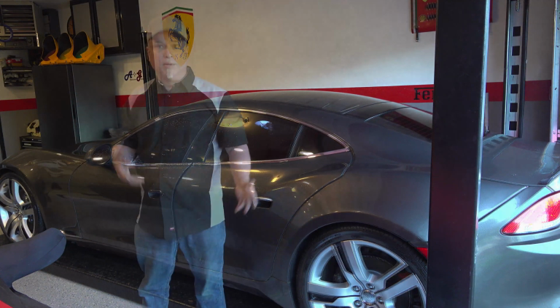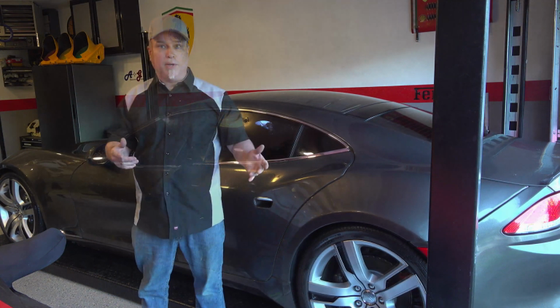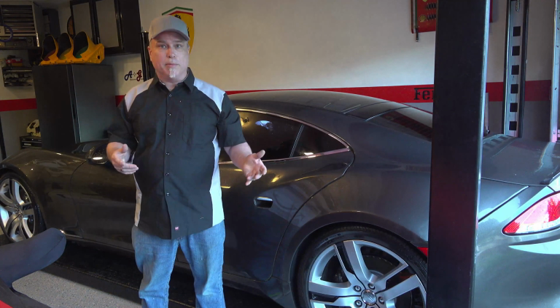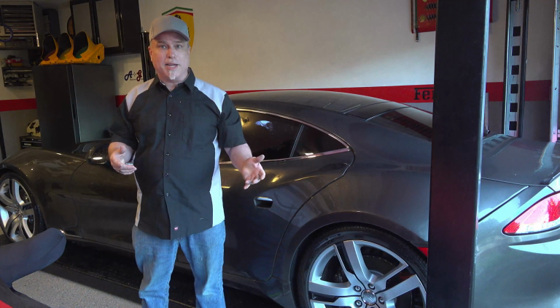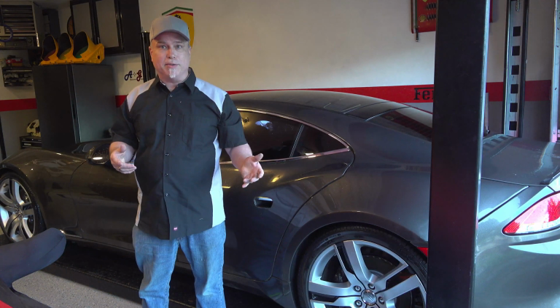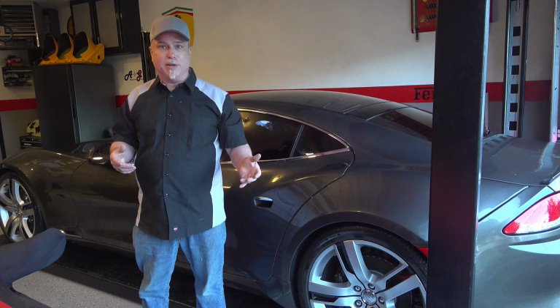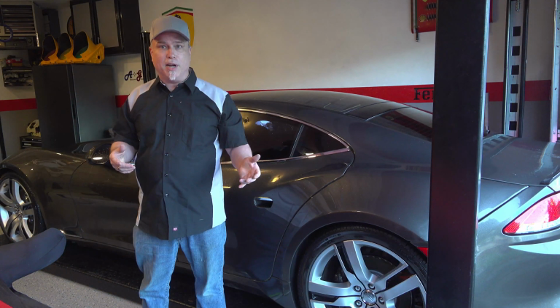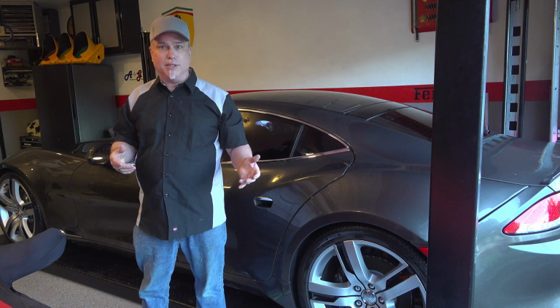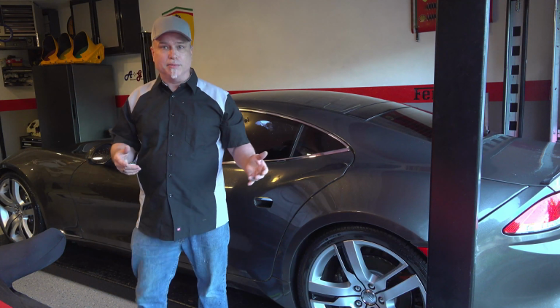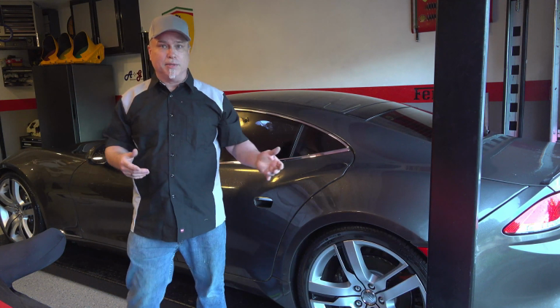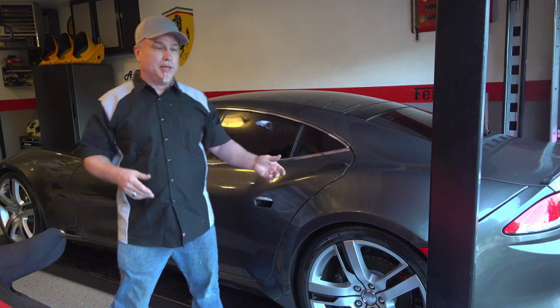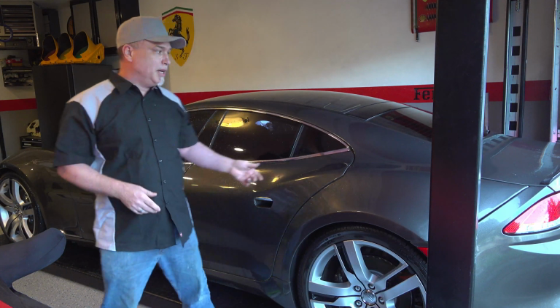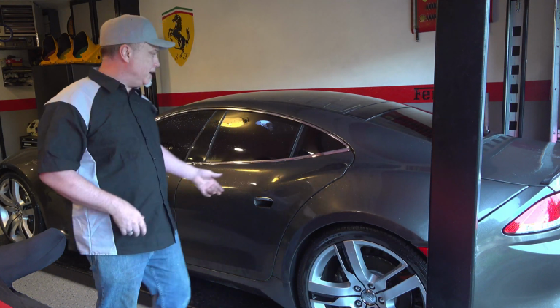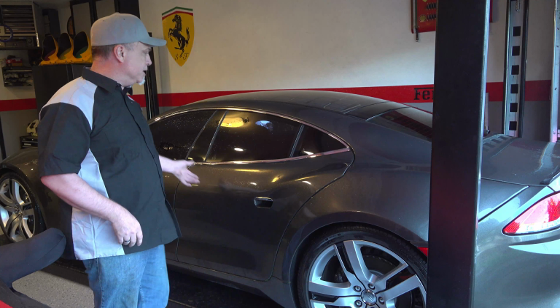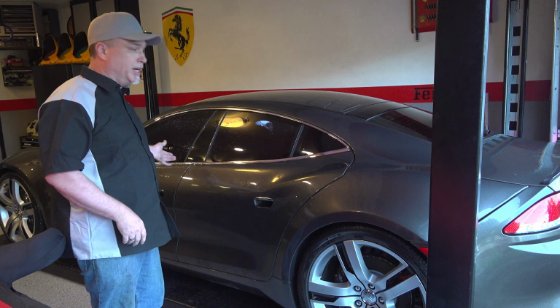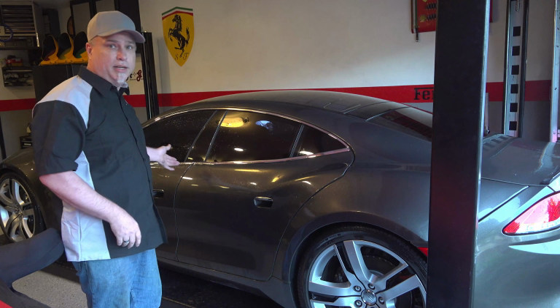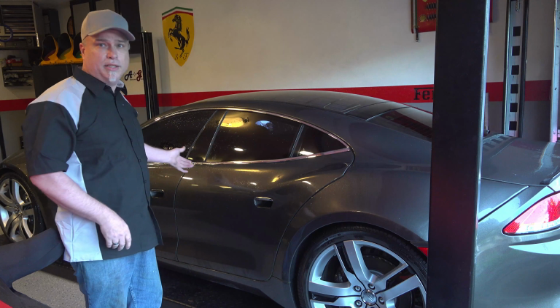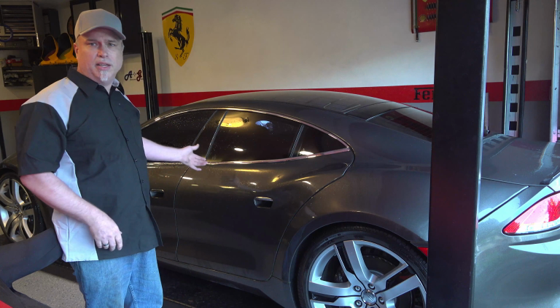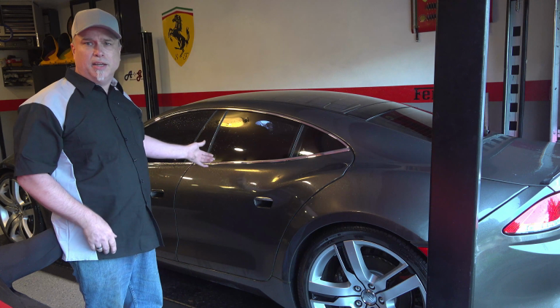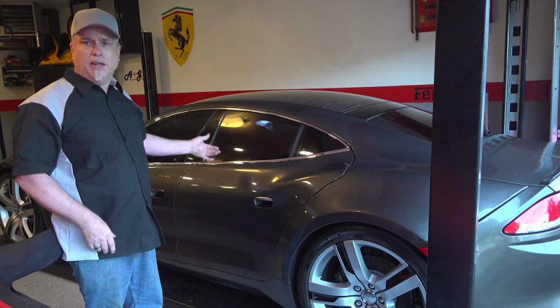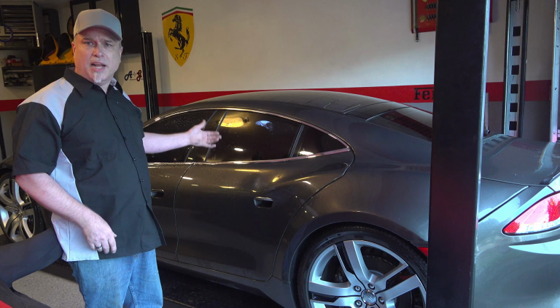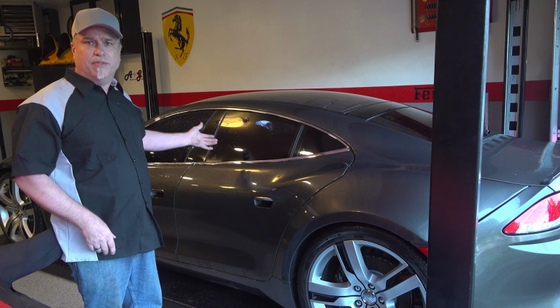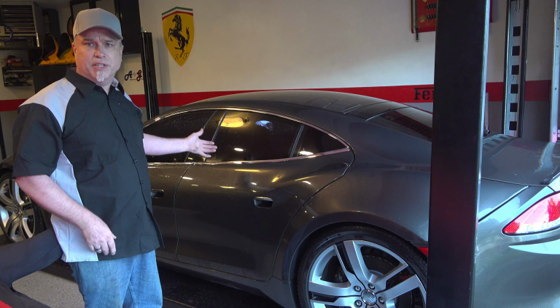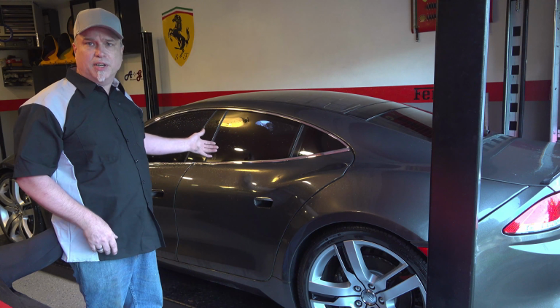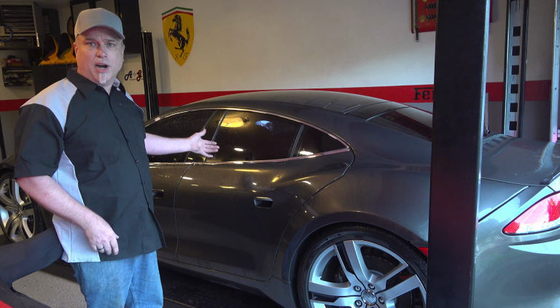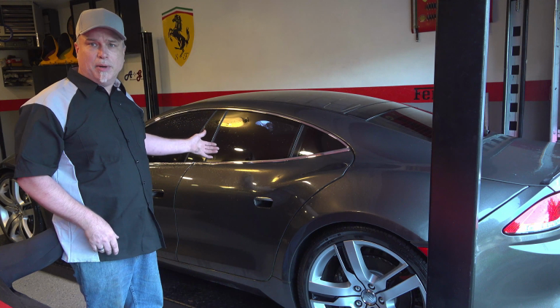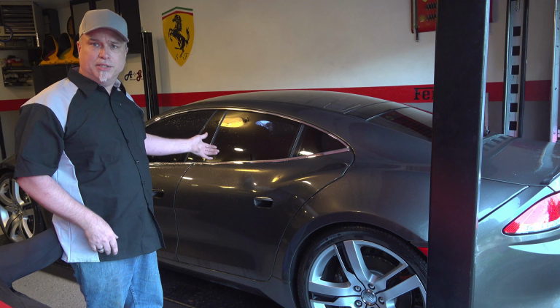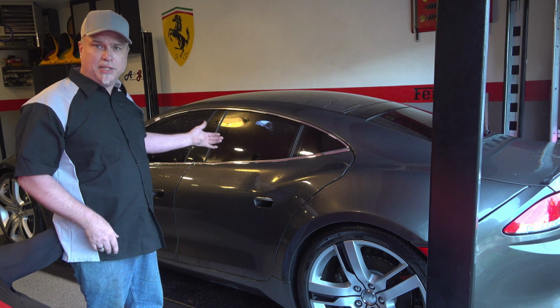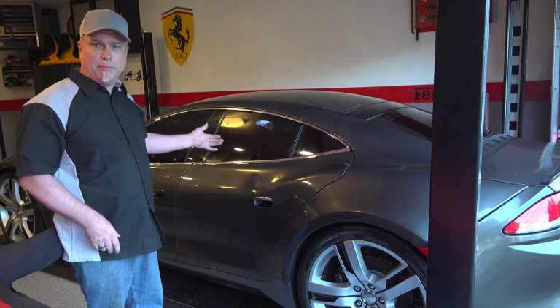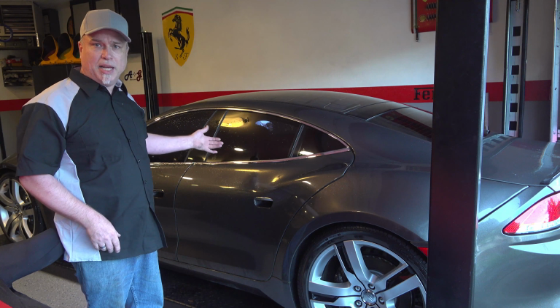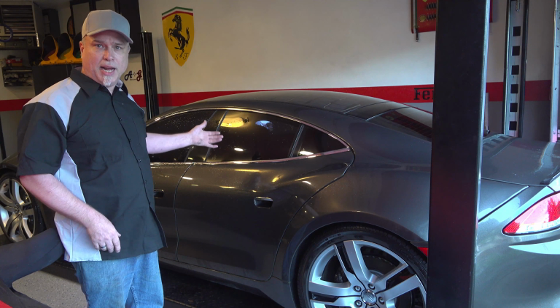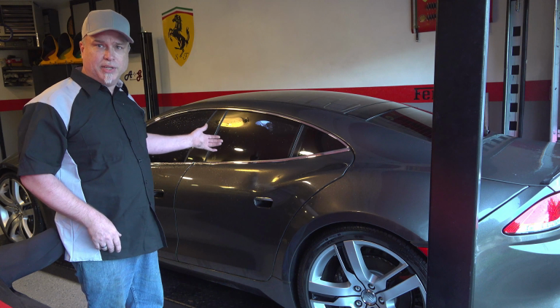Welcome back to Afternoon Garage. I know what you're saying — that's a Fisker Karma. Shouldn't that be electric?